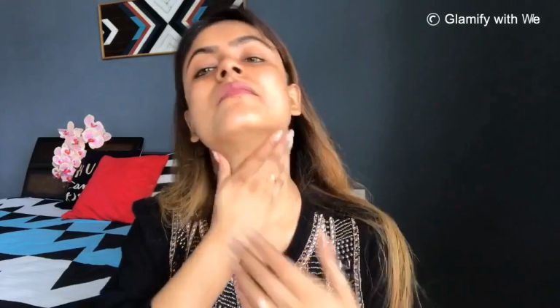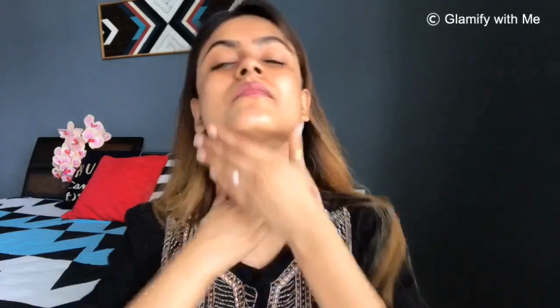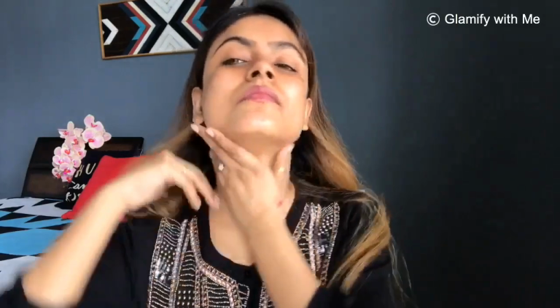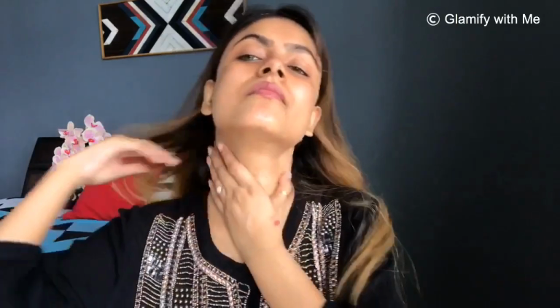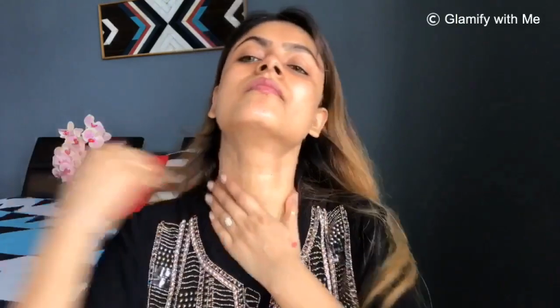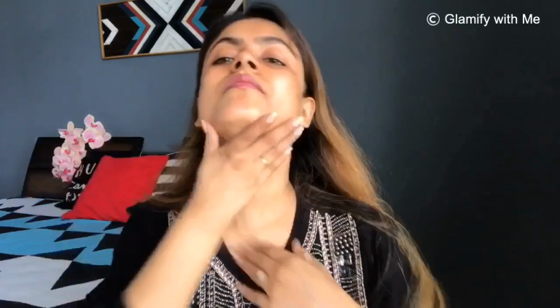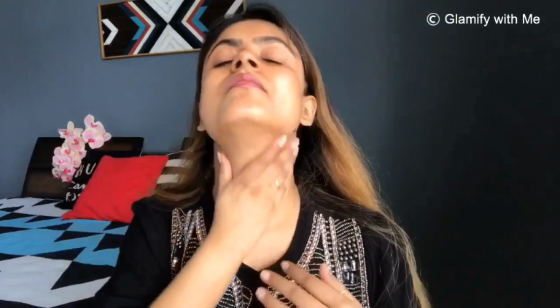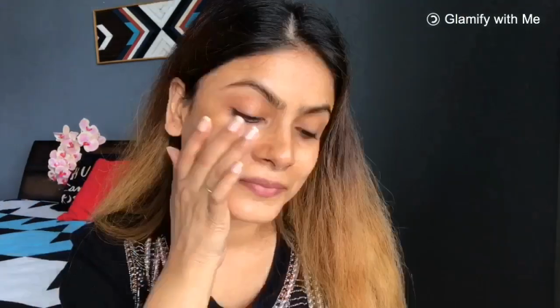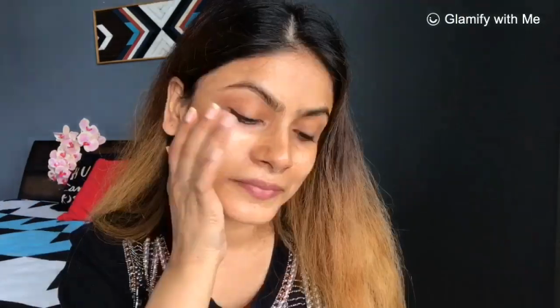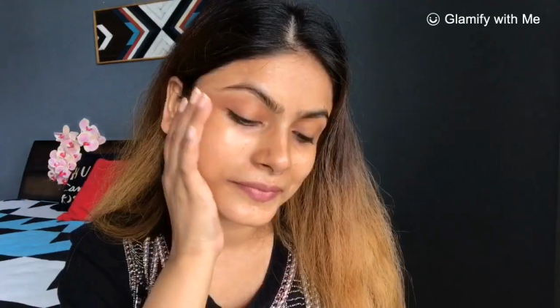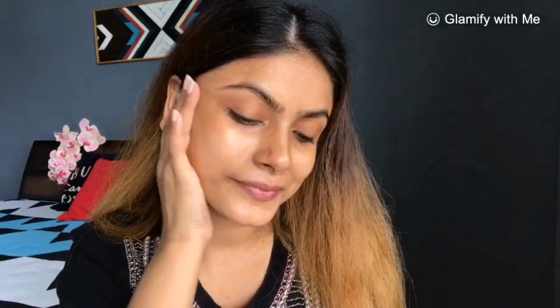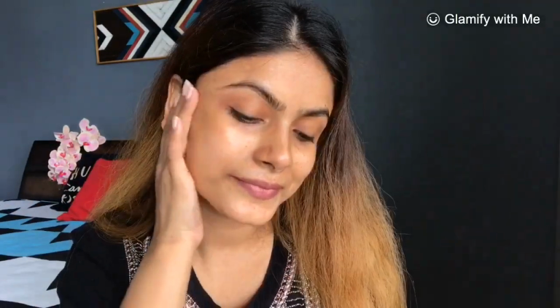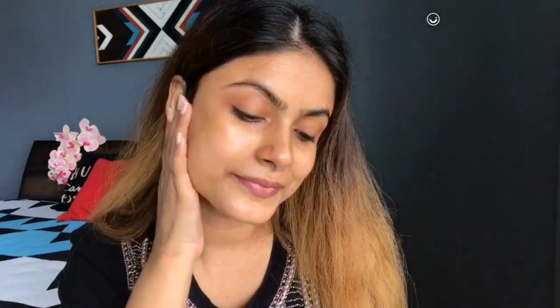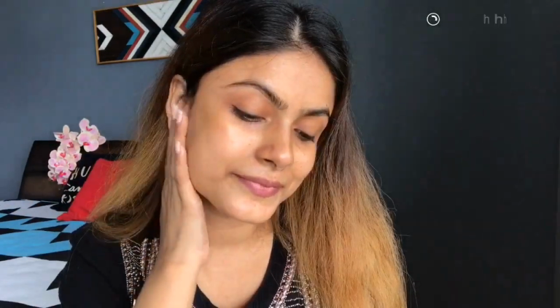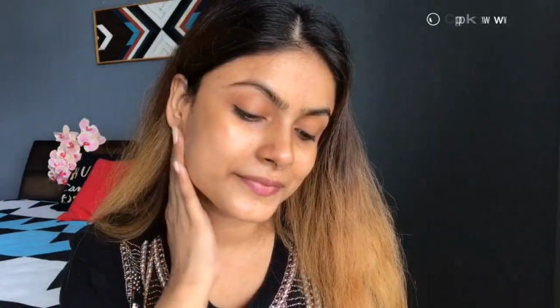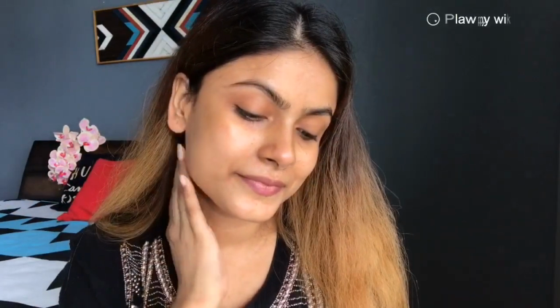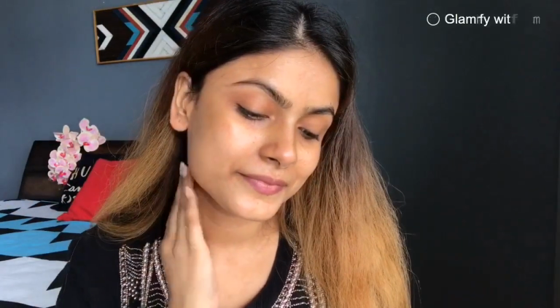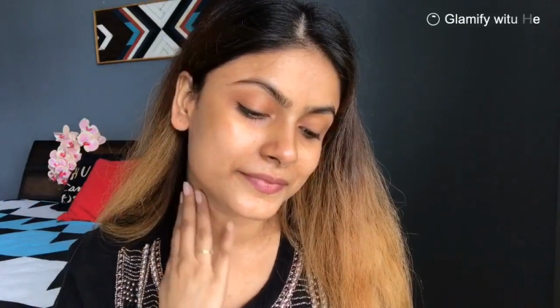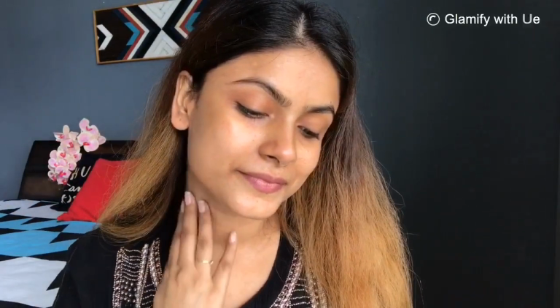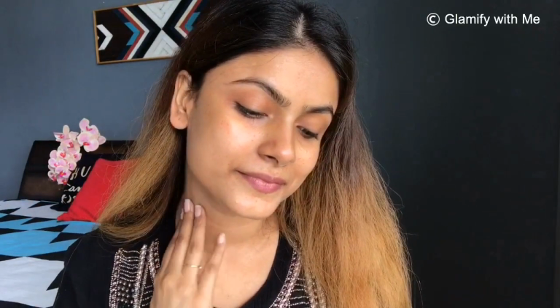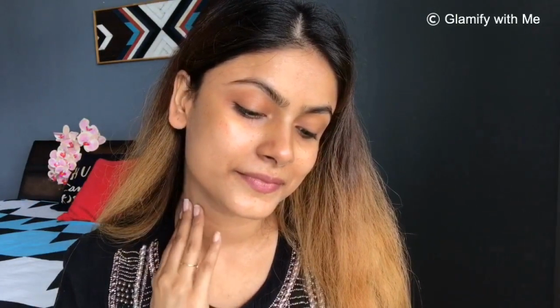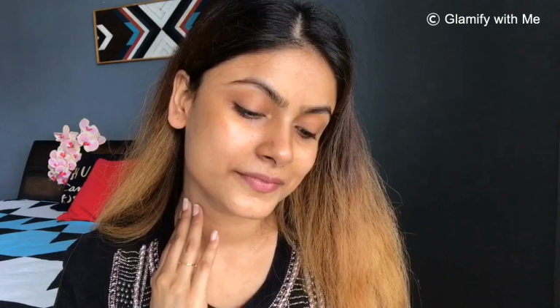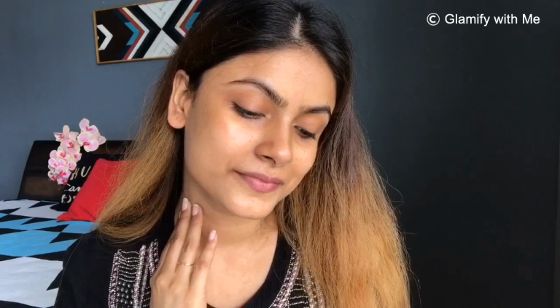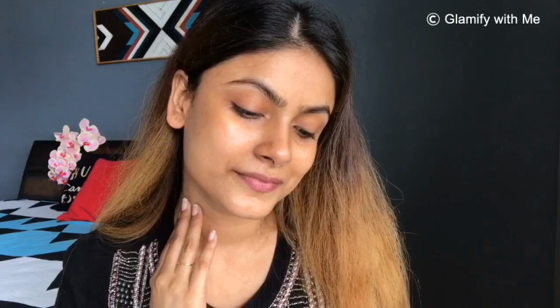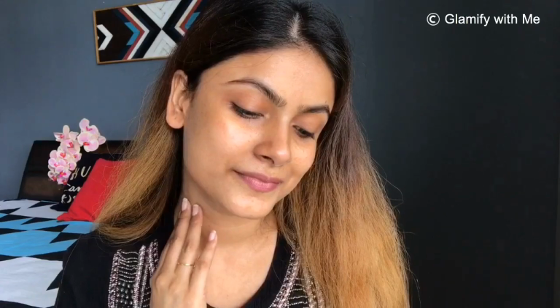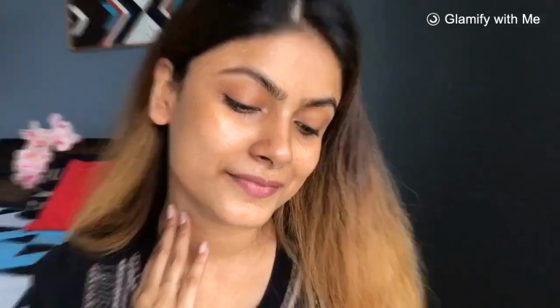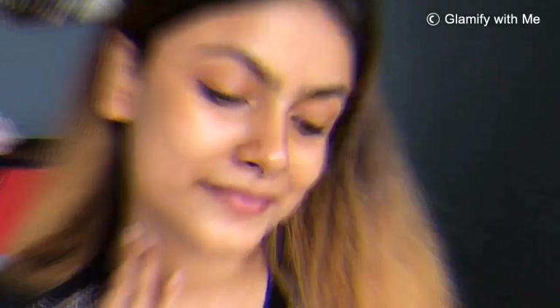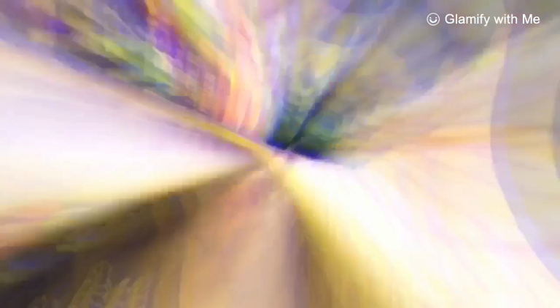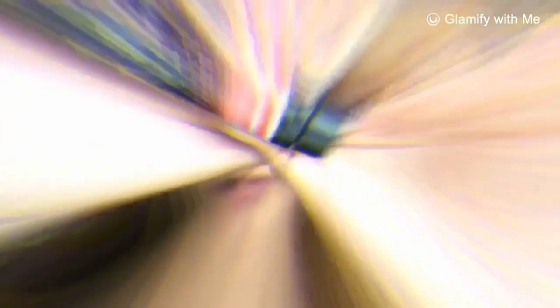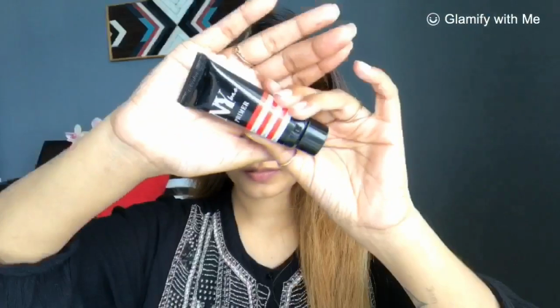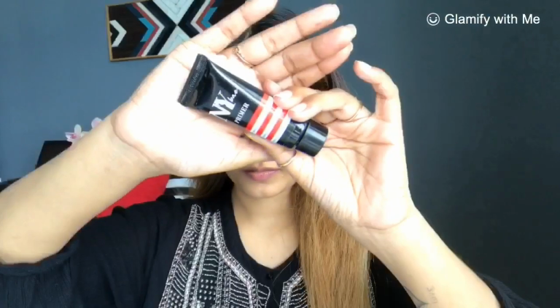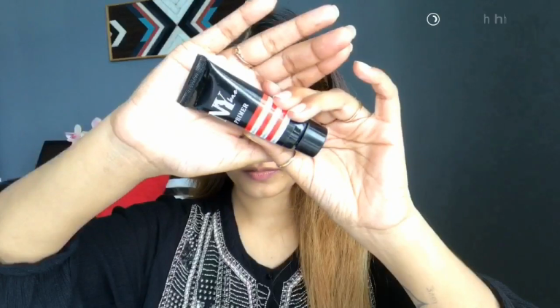I would suggest that you also apply it and make it part of your skin routine. Your skin will also stay healthy.